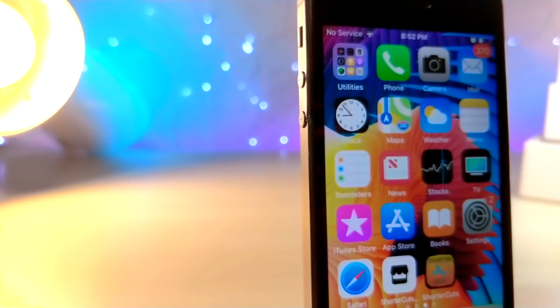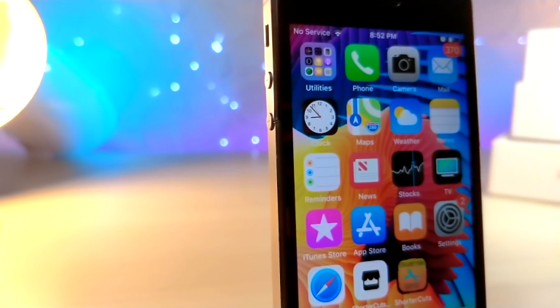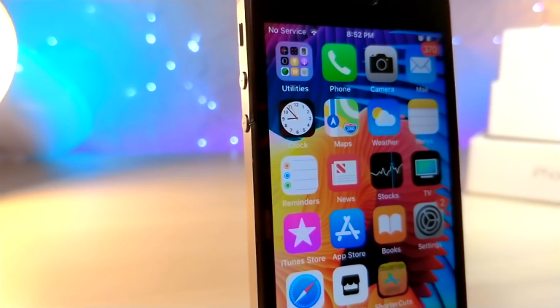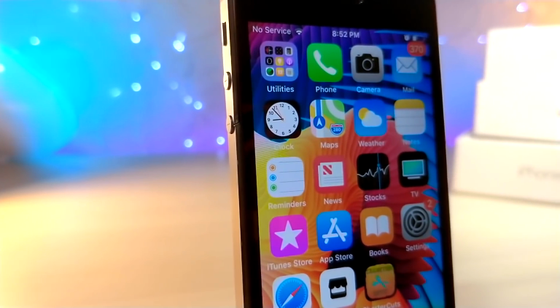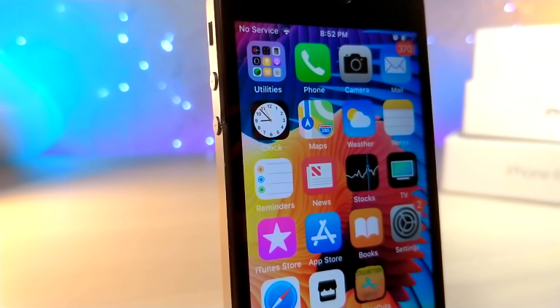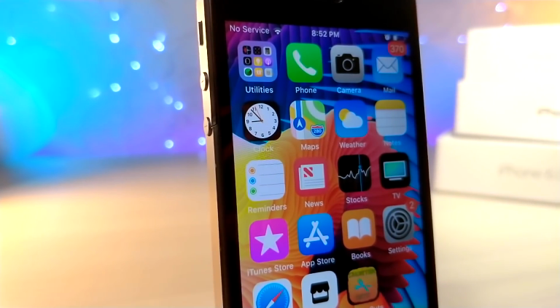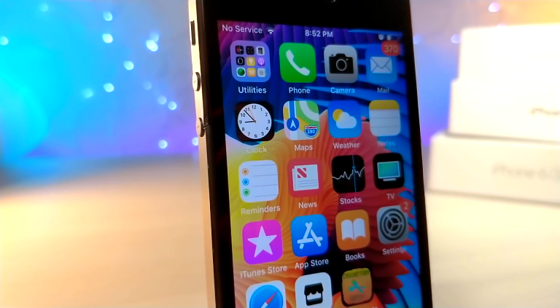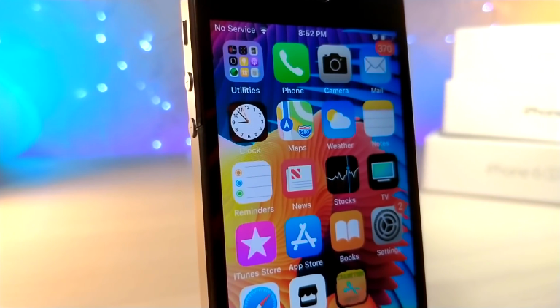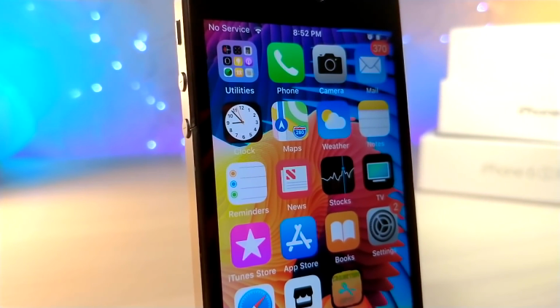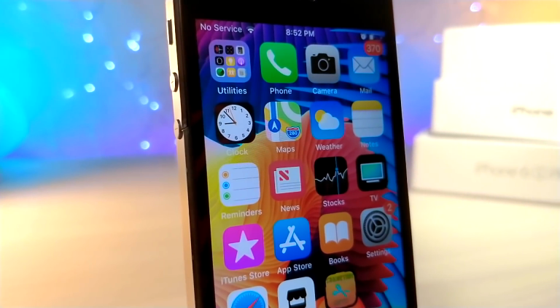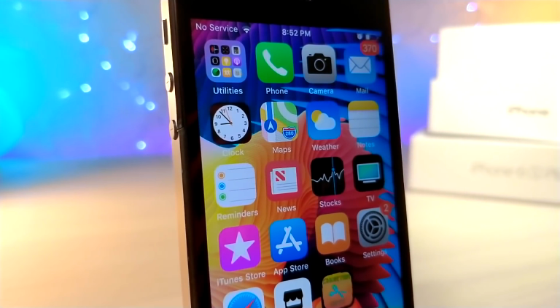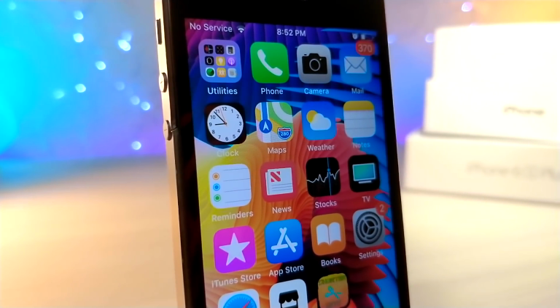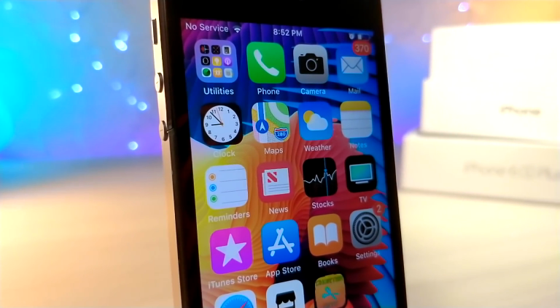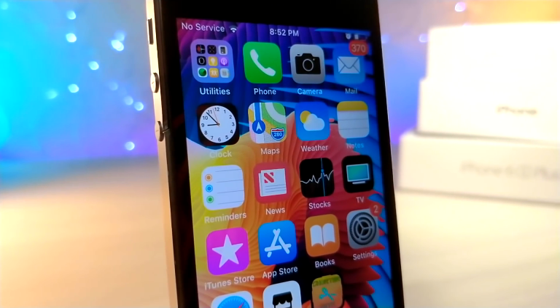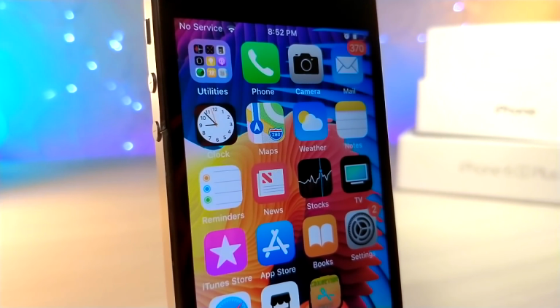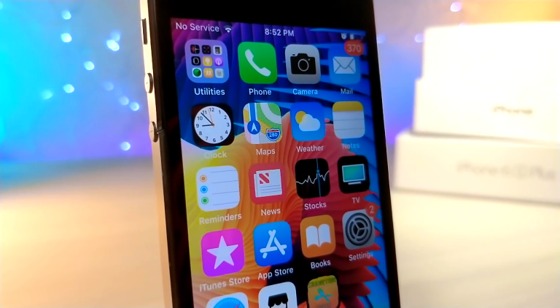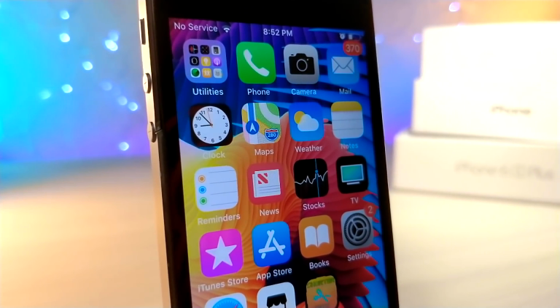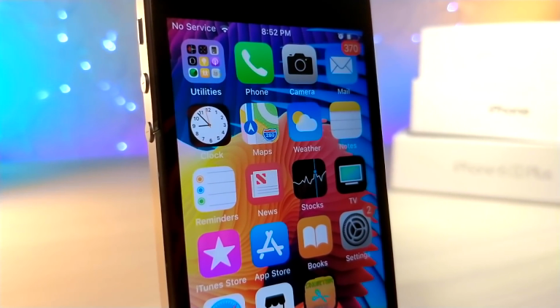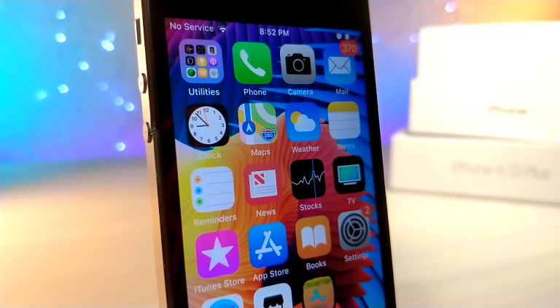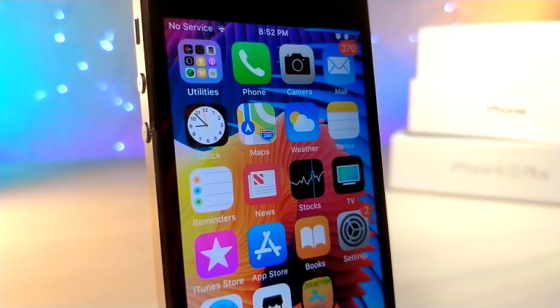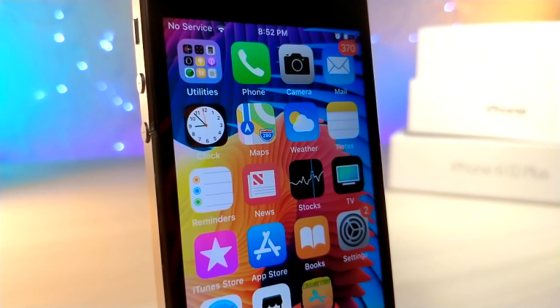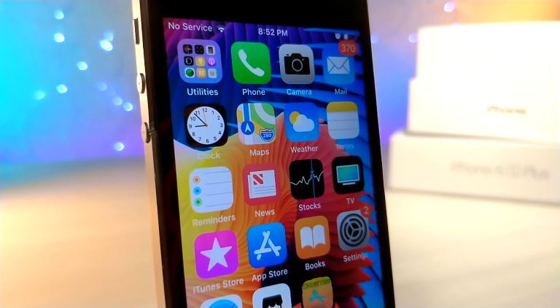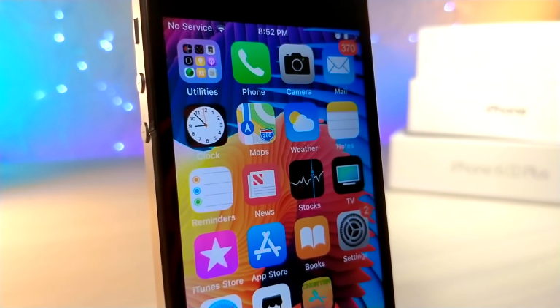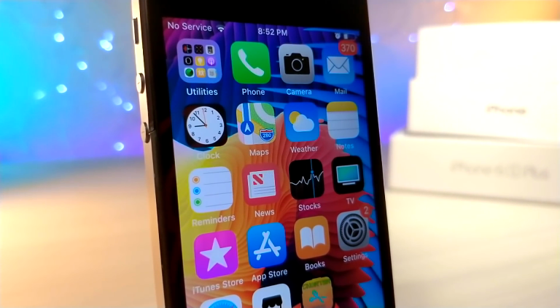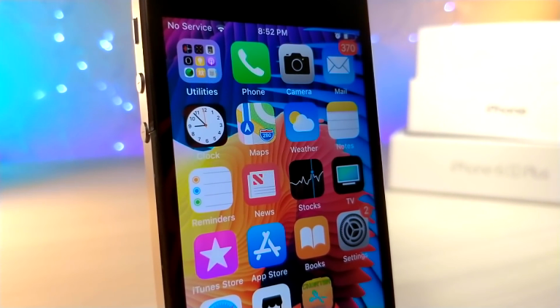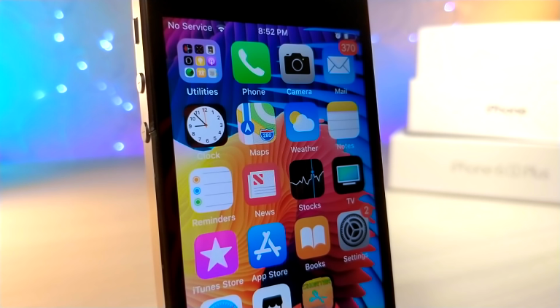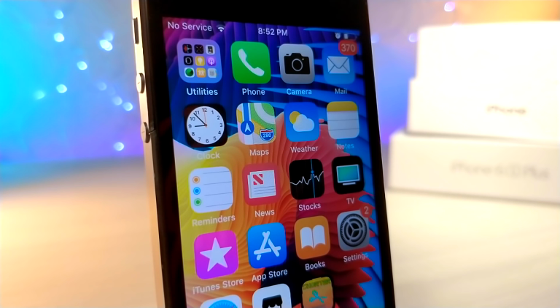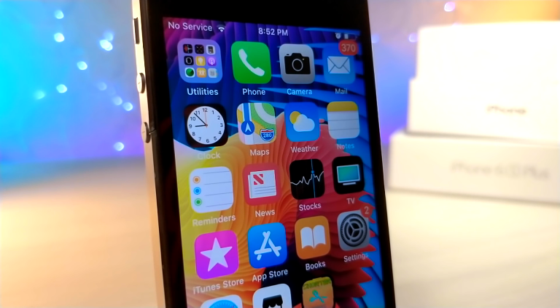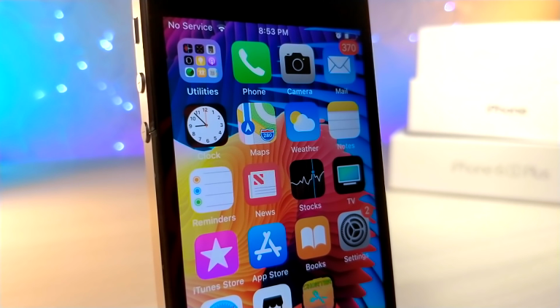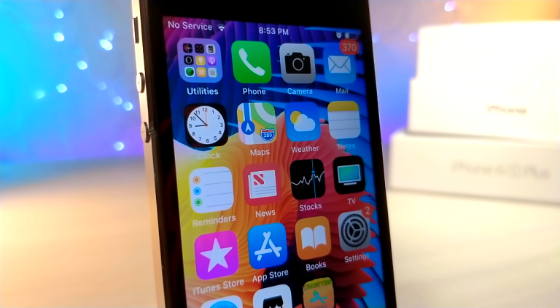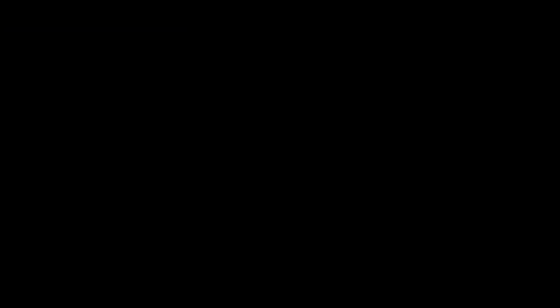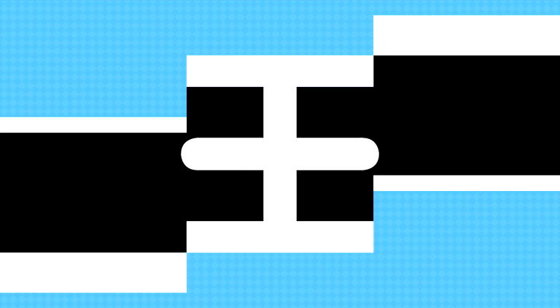What's up everyone, this is Lotta Talk is Tech, and today I'm going to be showing you this awesome Siri shortcut that acts like Control Center. Let's get started.